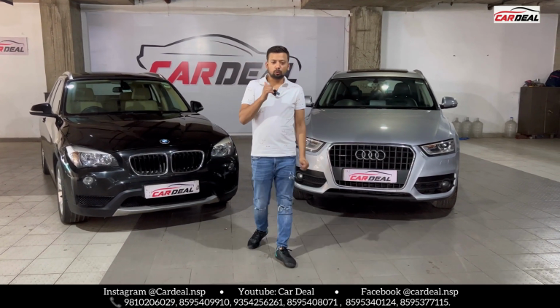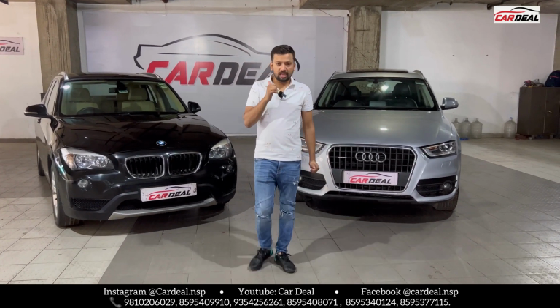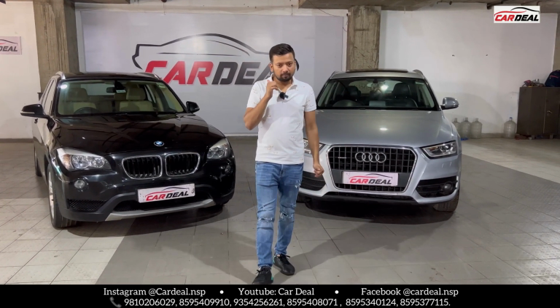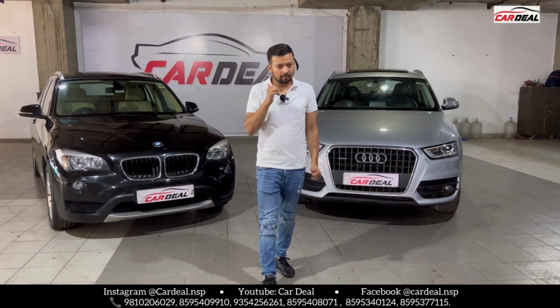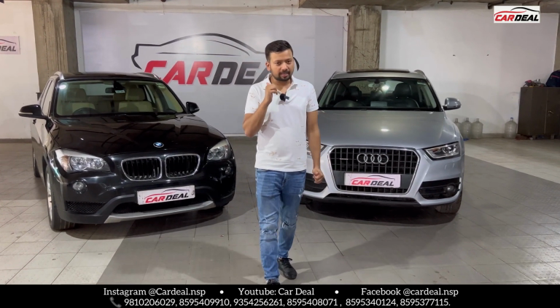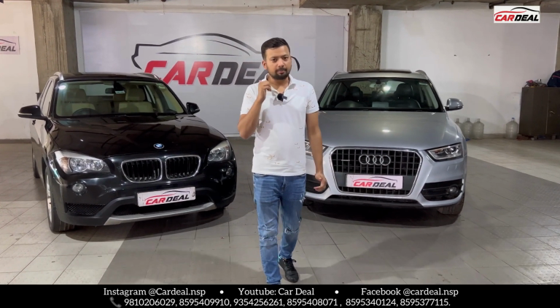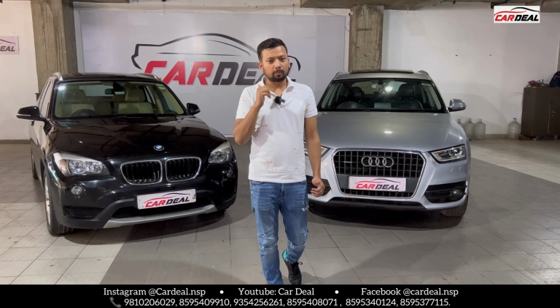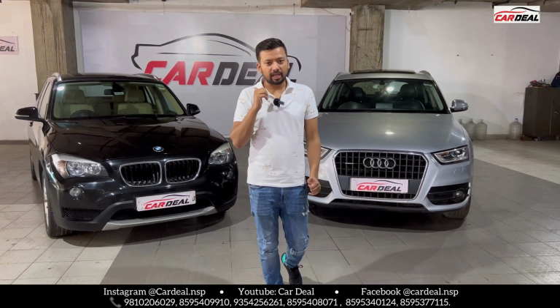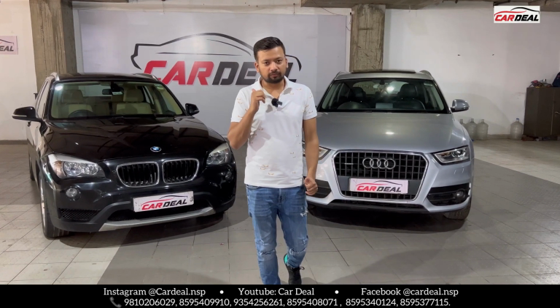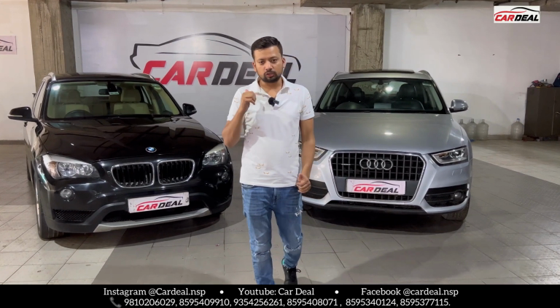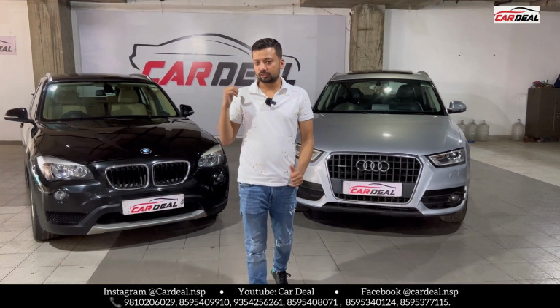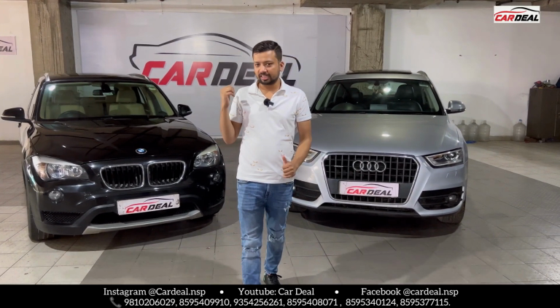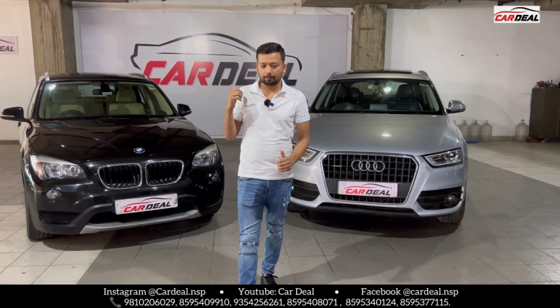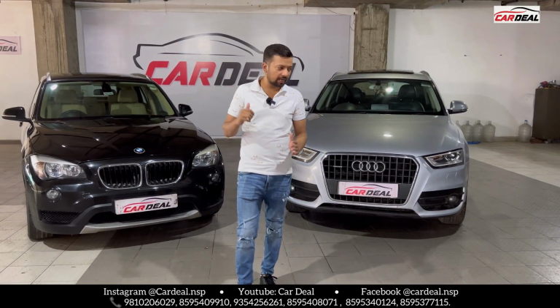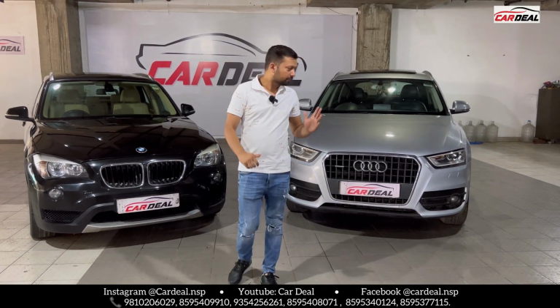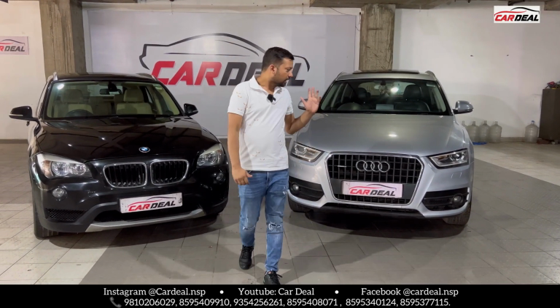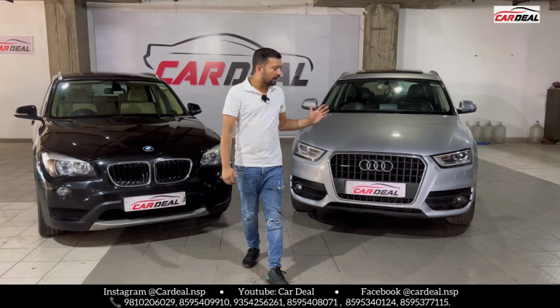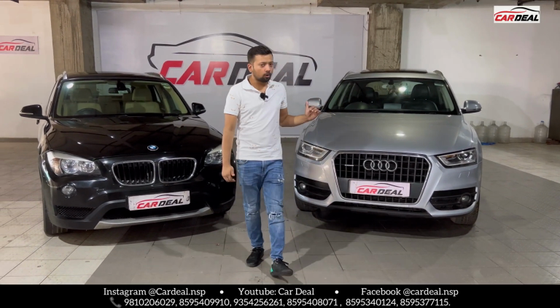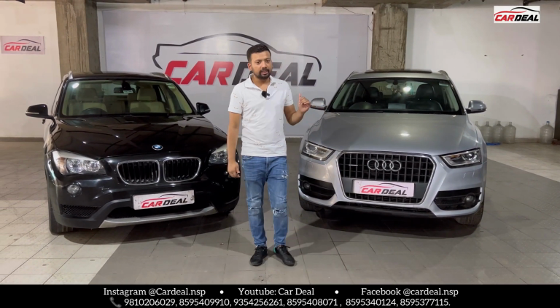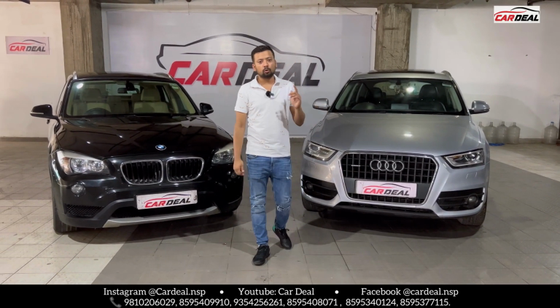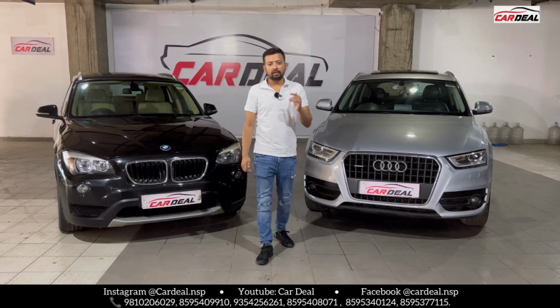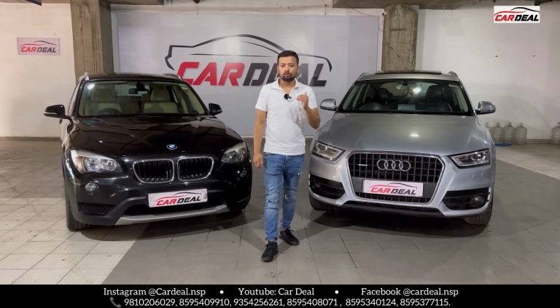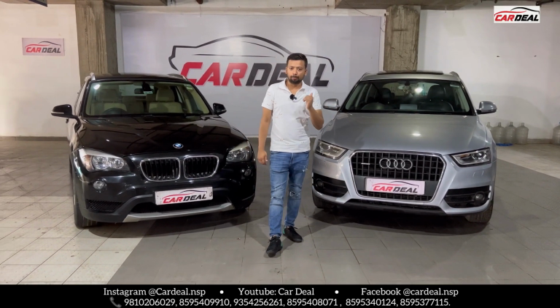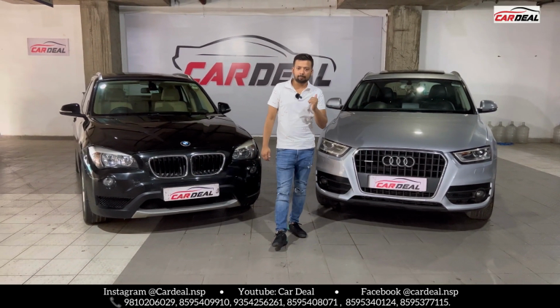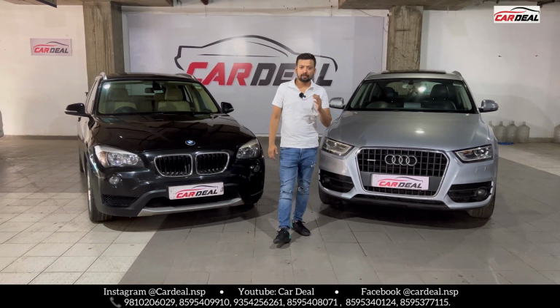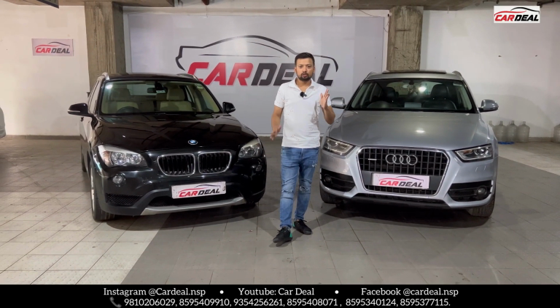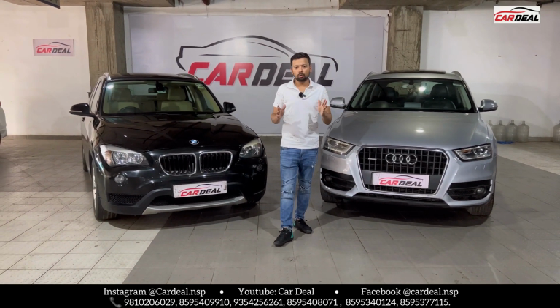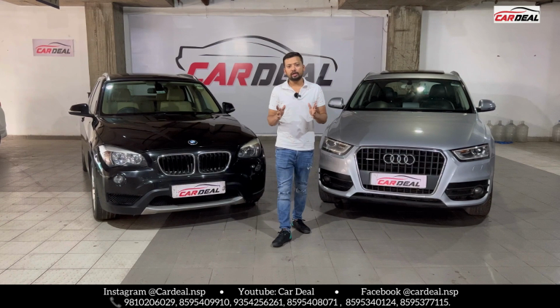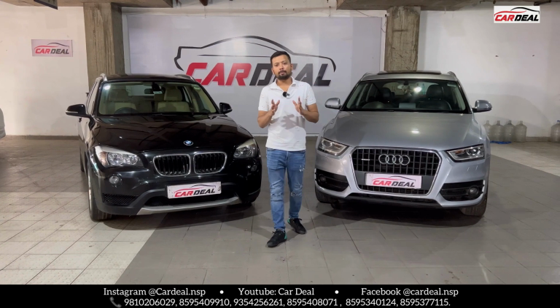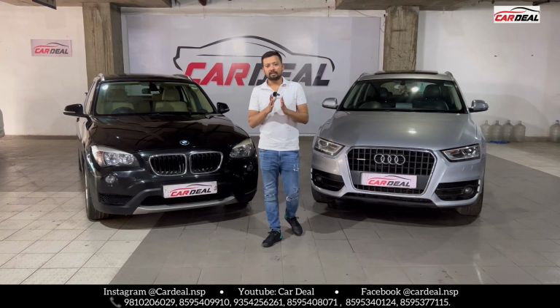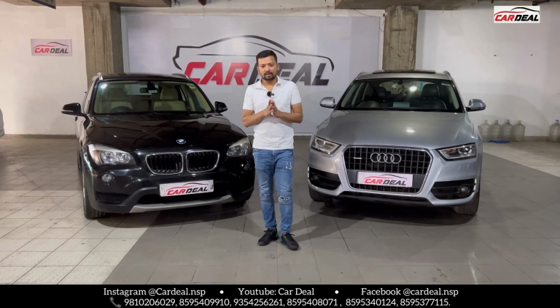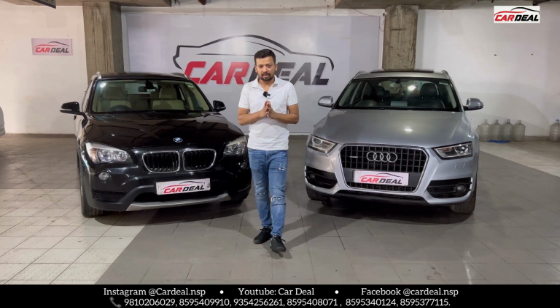First, we have BMW X1, which is CH number, and Audi Q3, UP number. Both cars have 15 years of time.